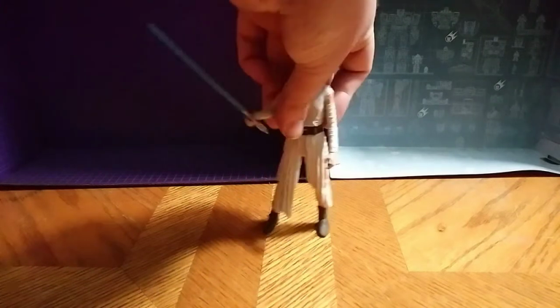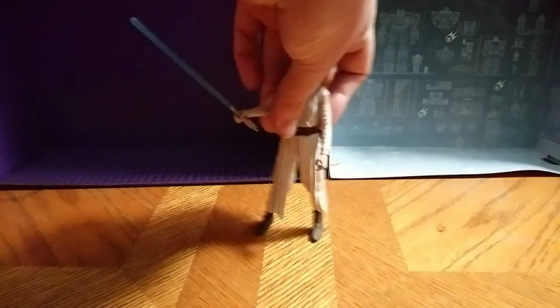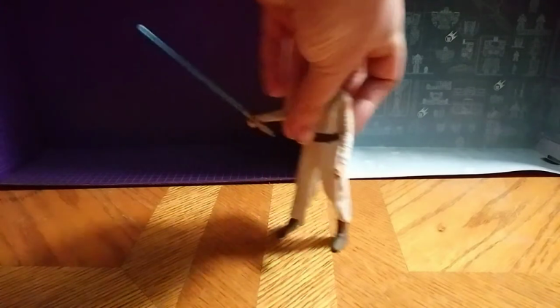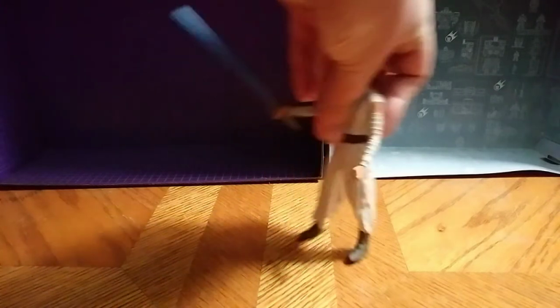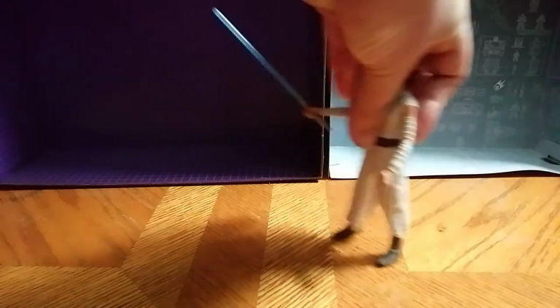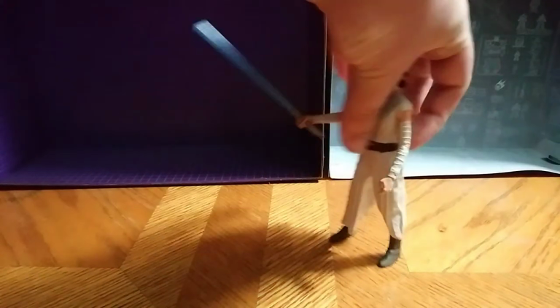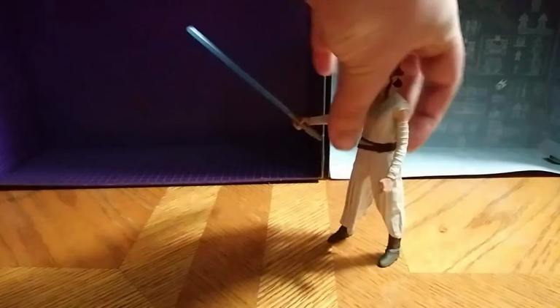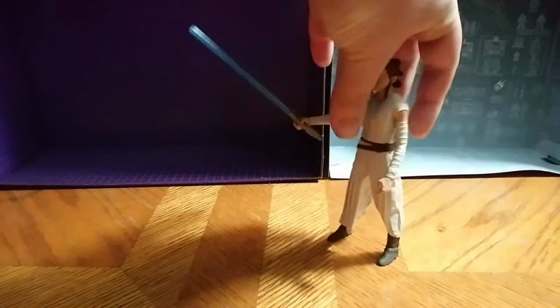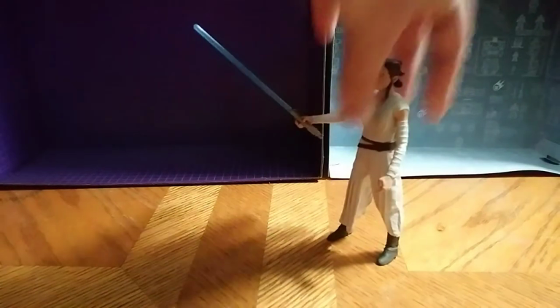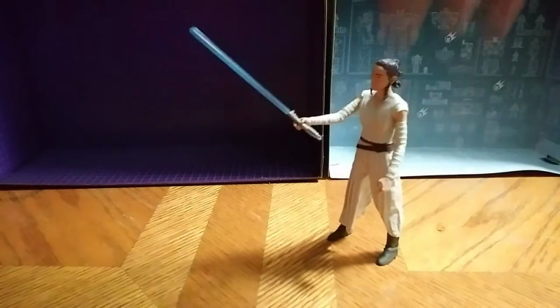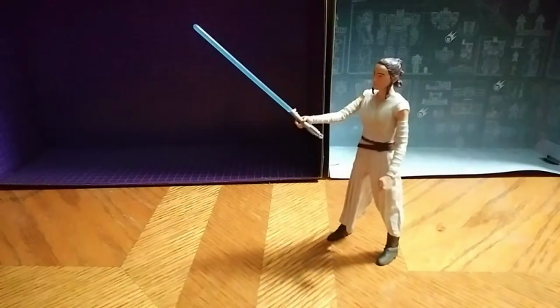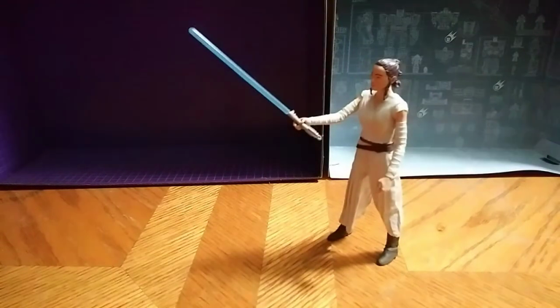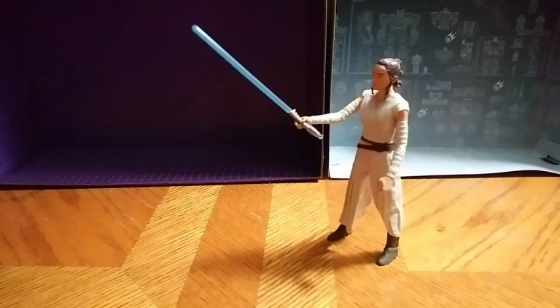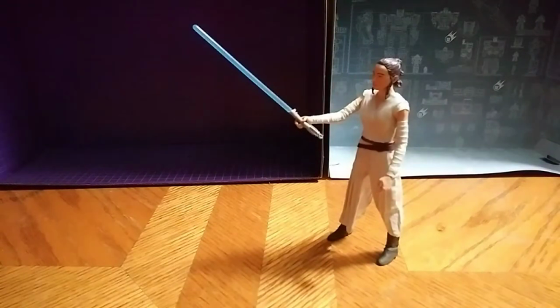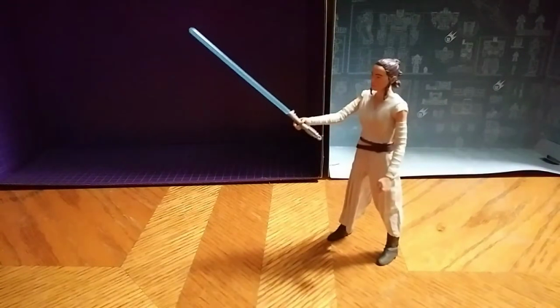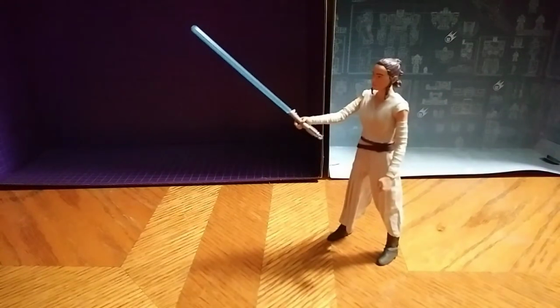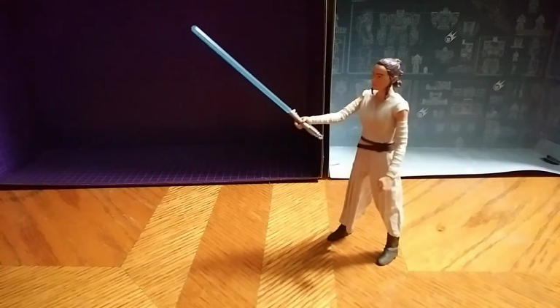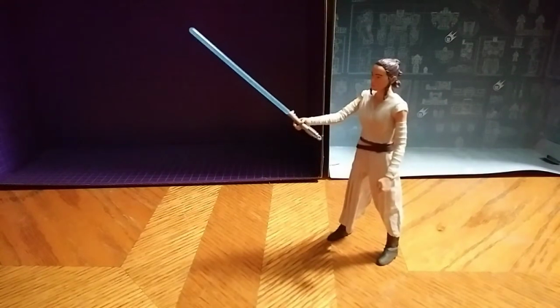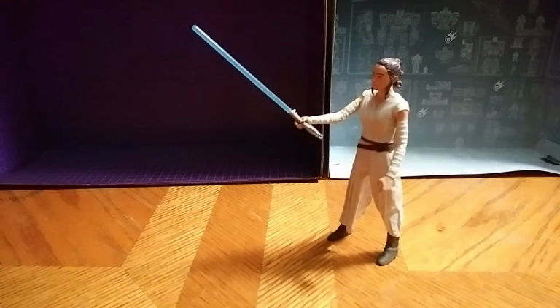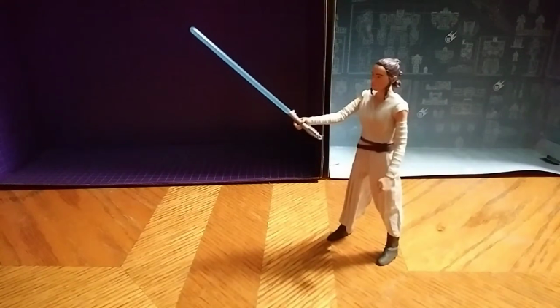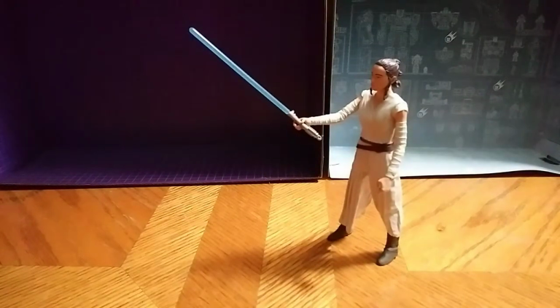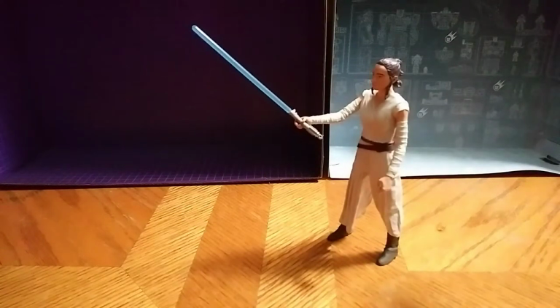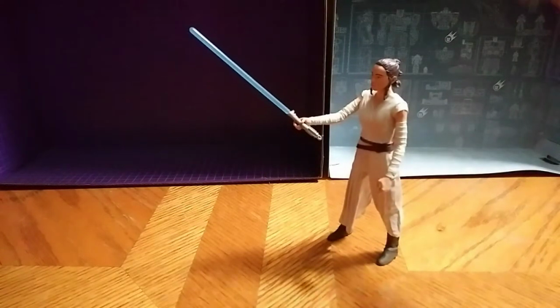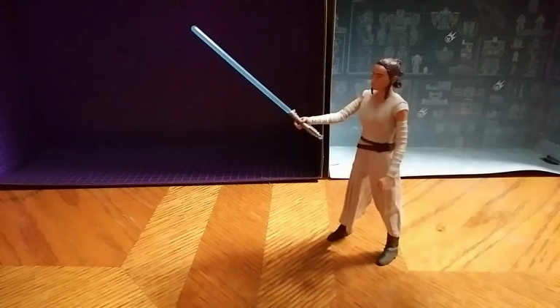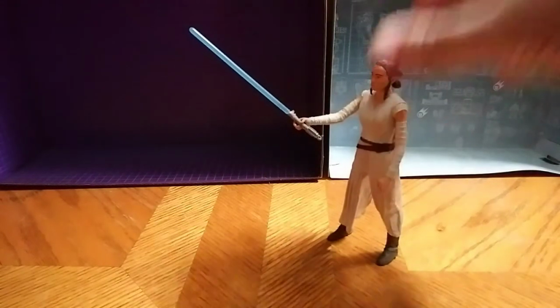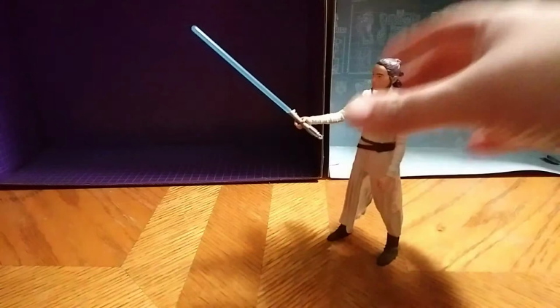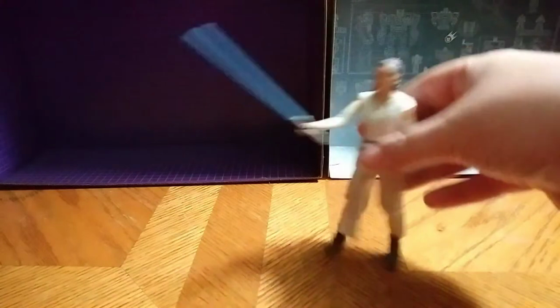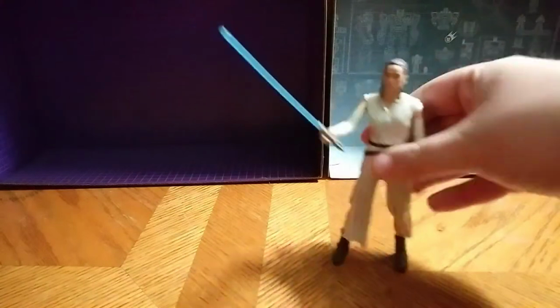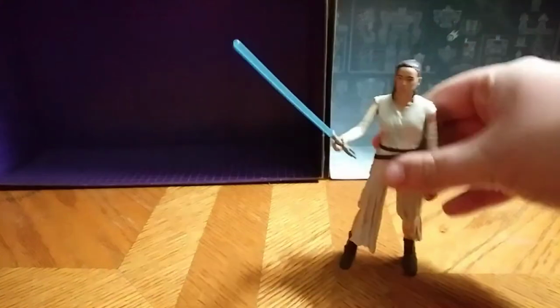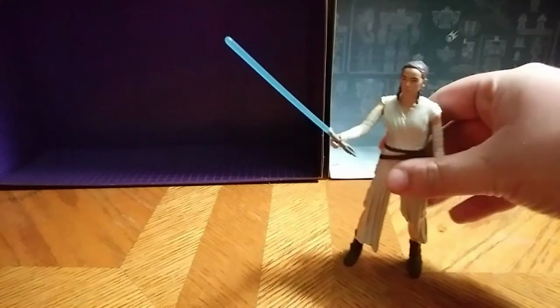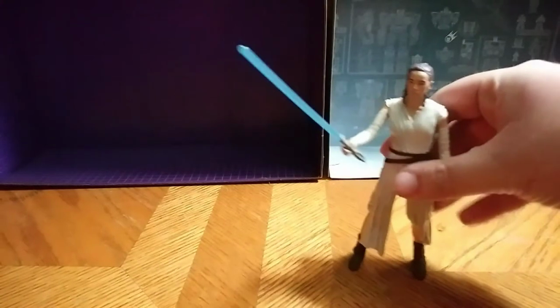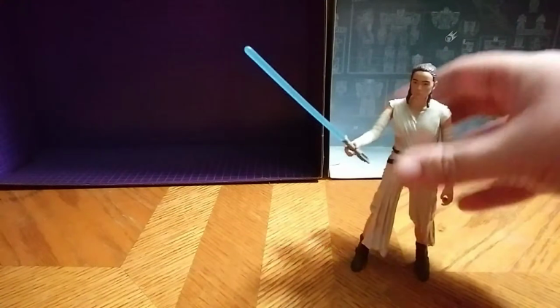This figure was six, seven bucks. Cost me seven bucks to get her.